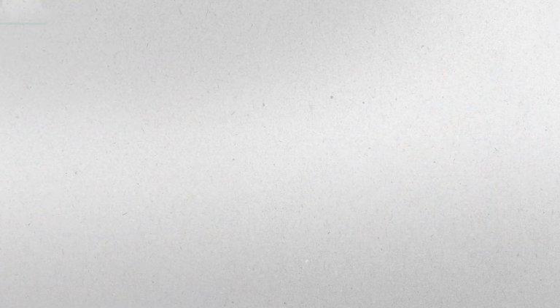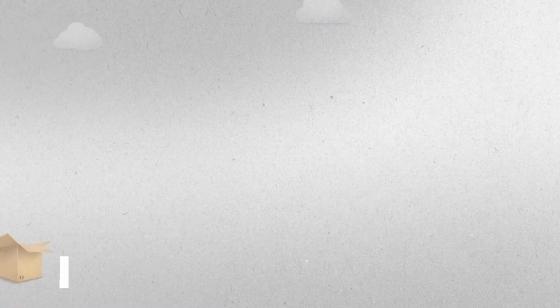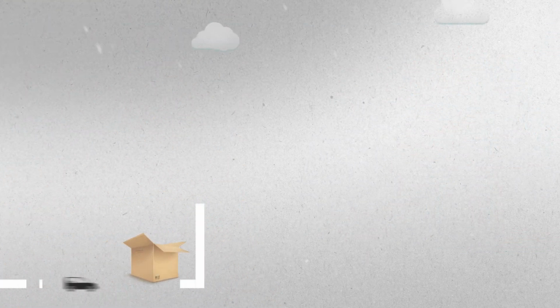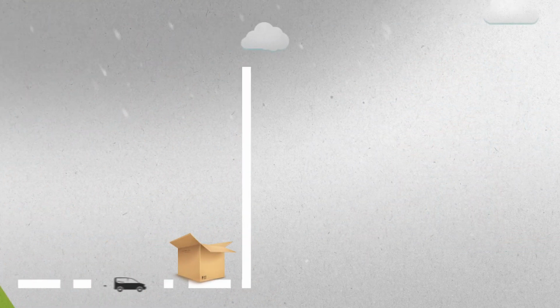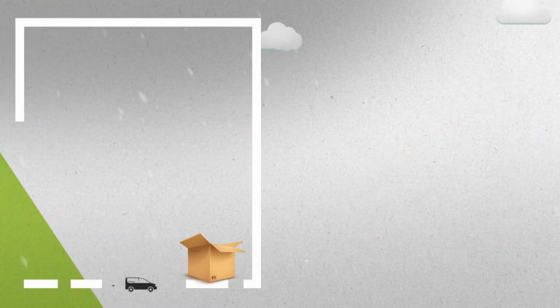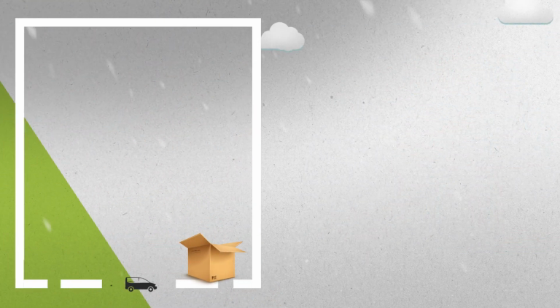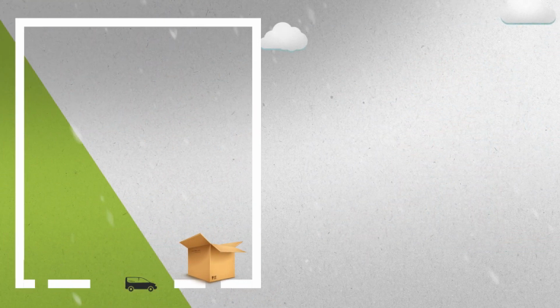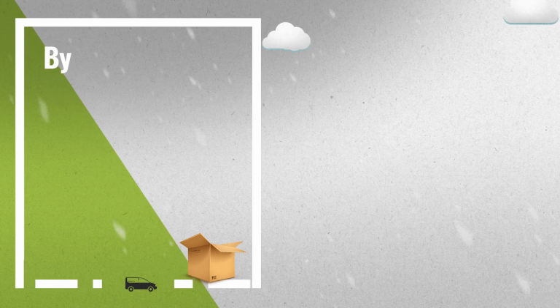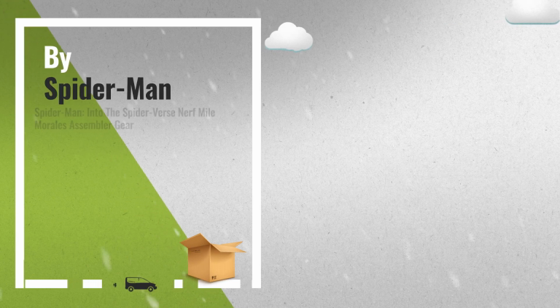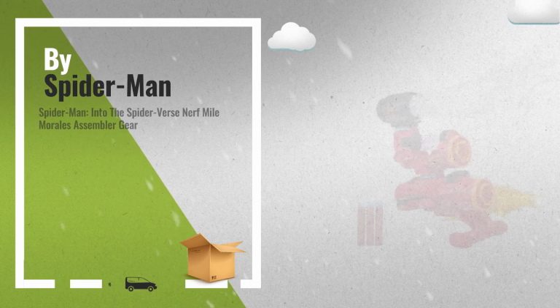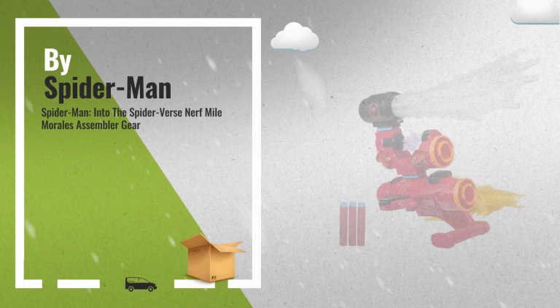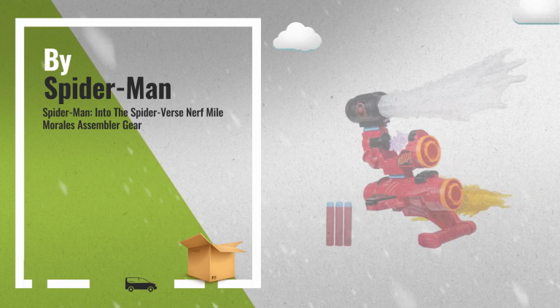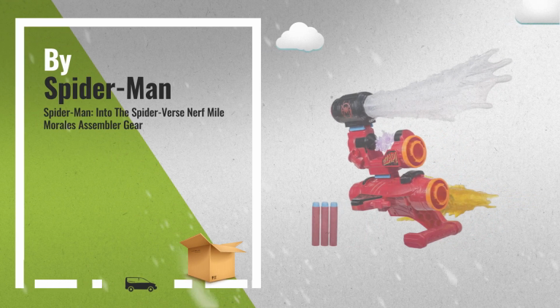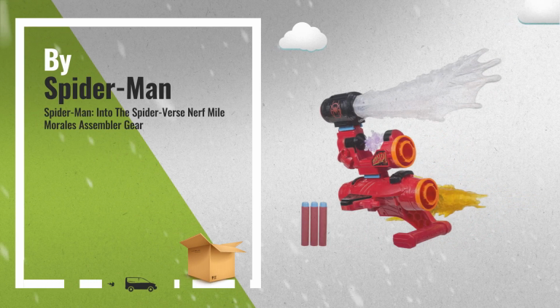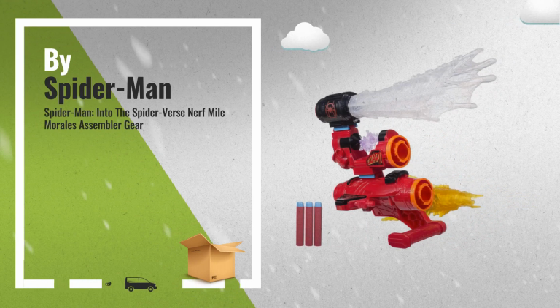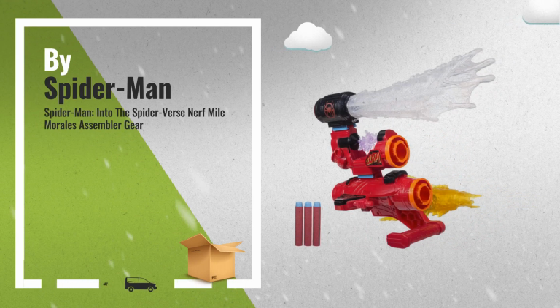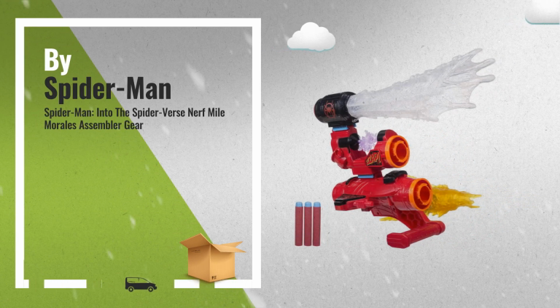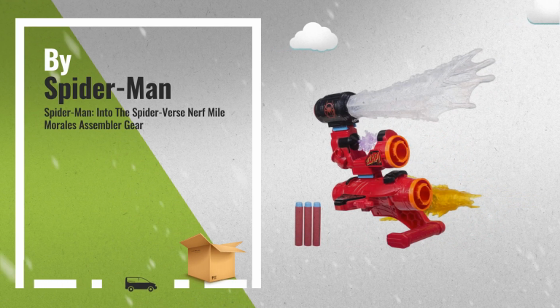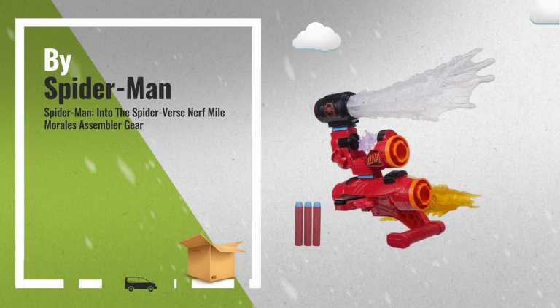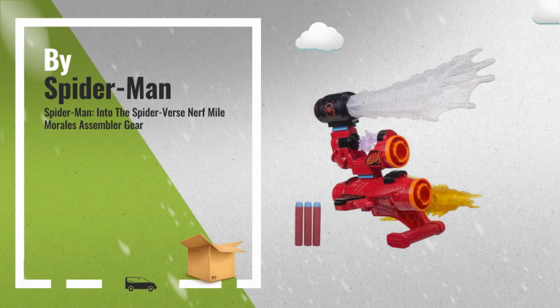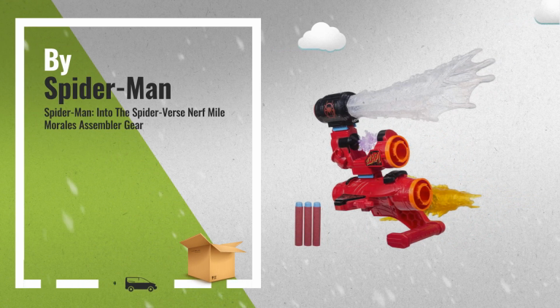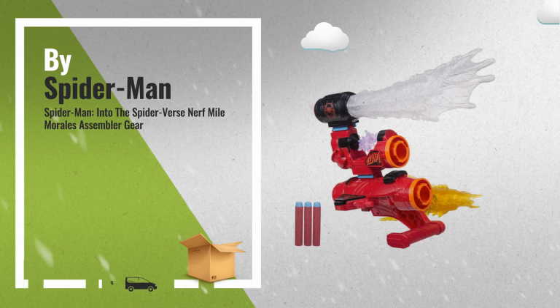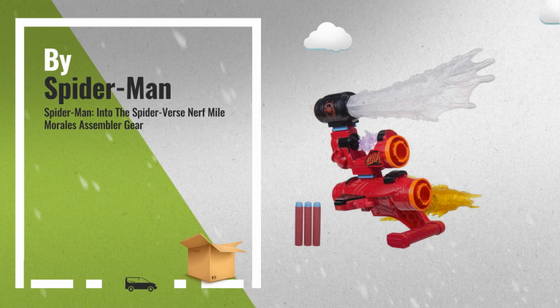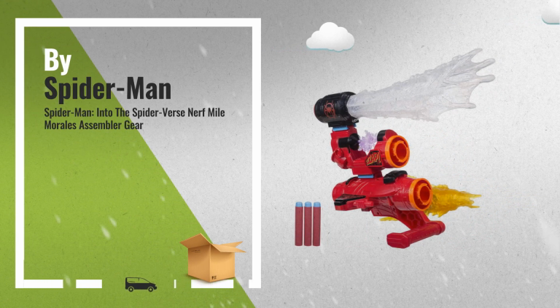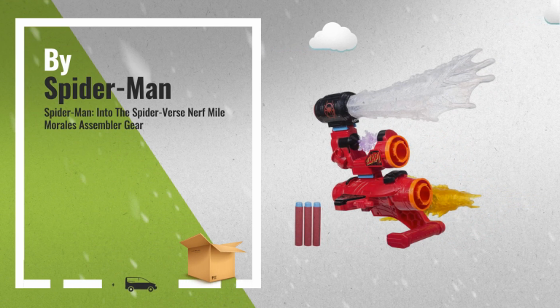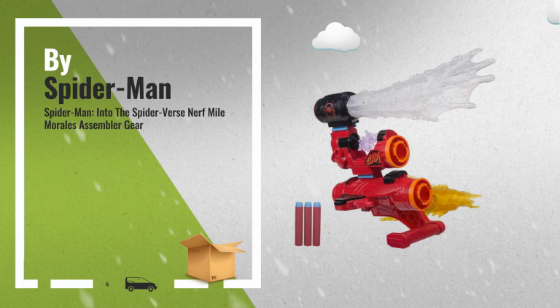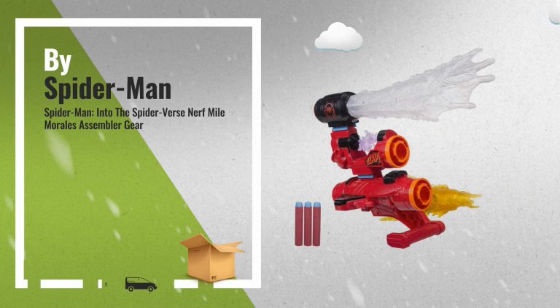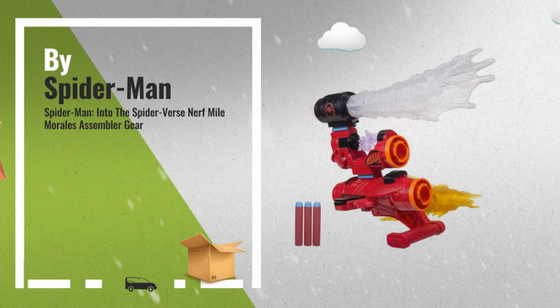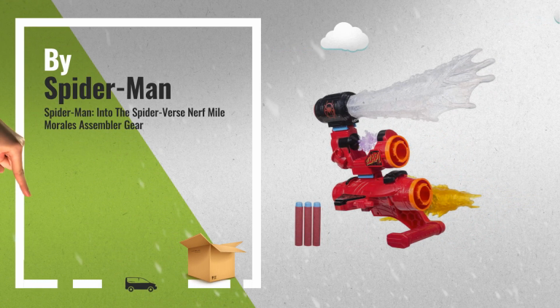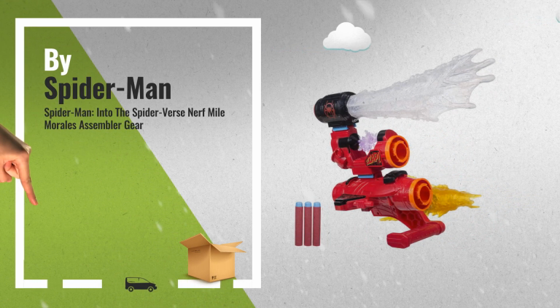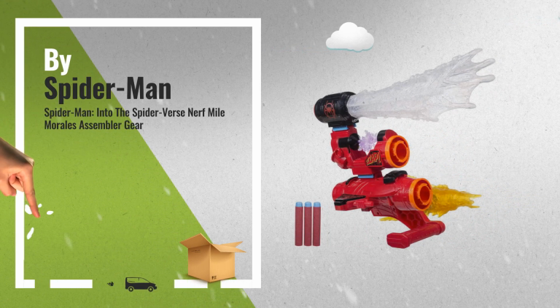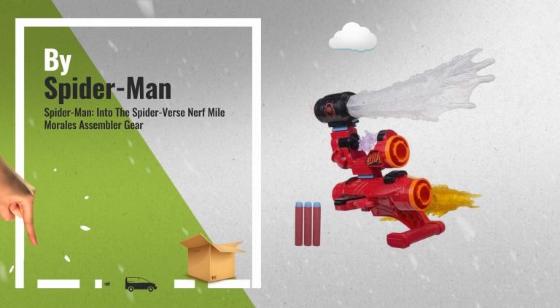Number 5: Into the Spider-Verse Nerf Miles Morales Assembler Gear, also by Spider-Man.